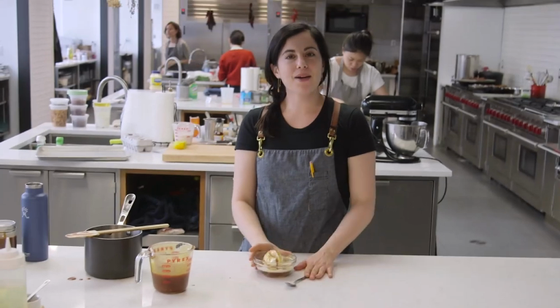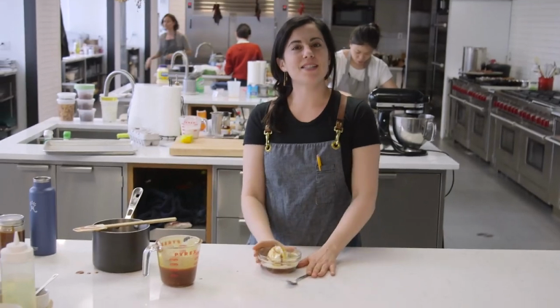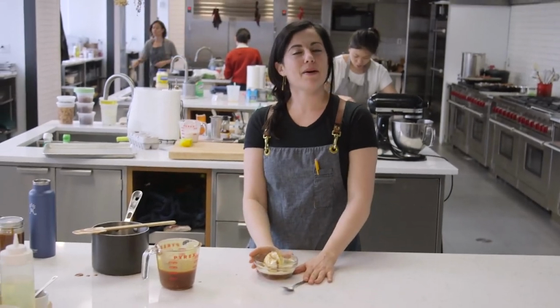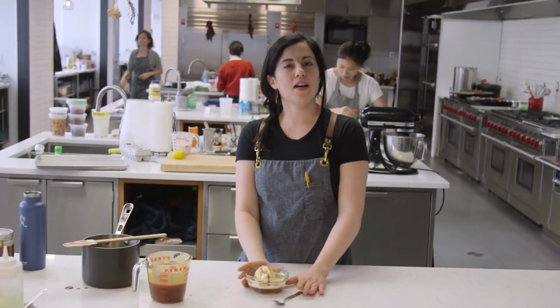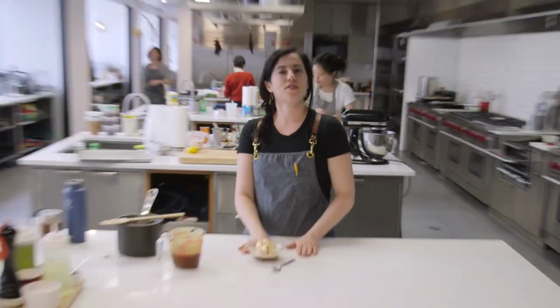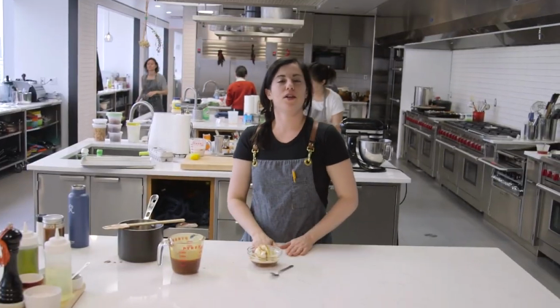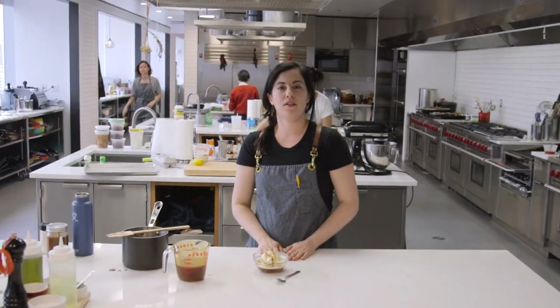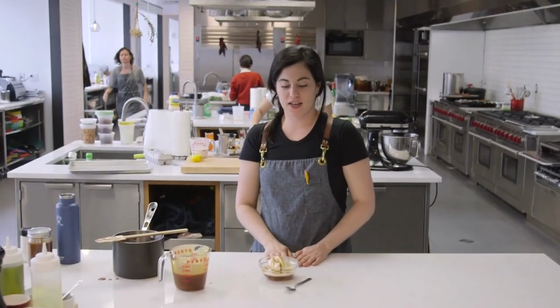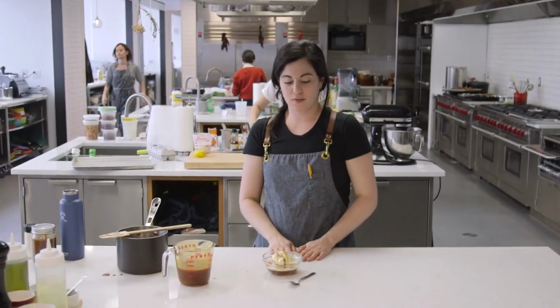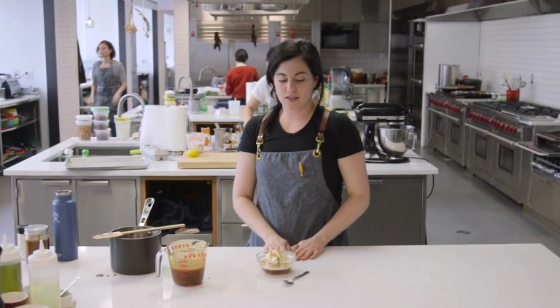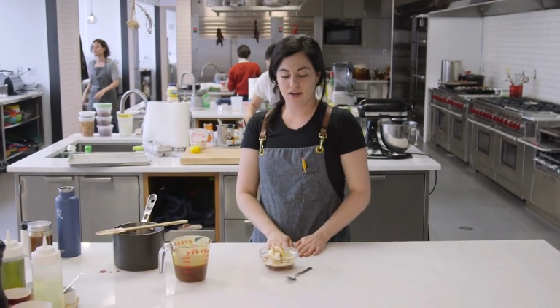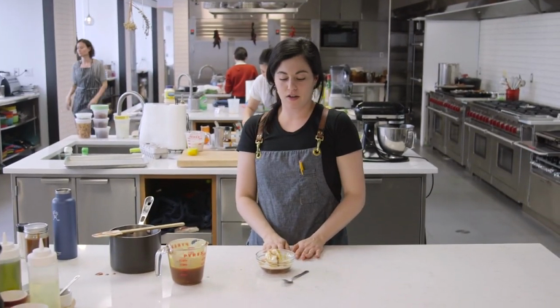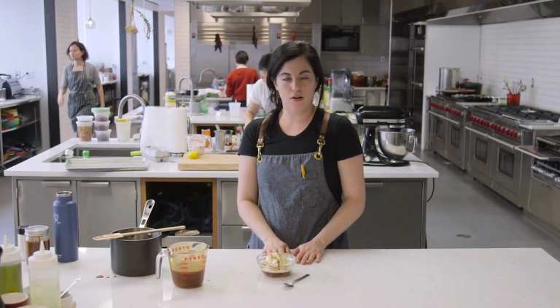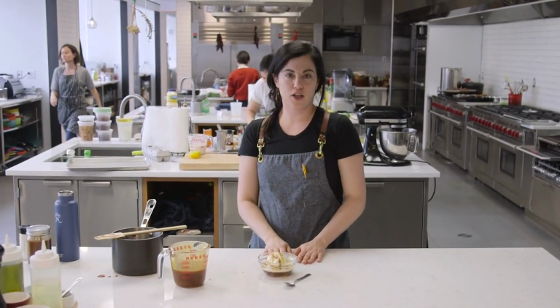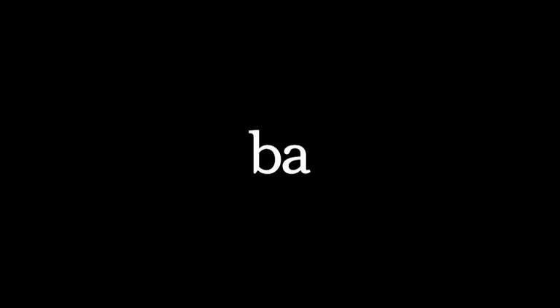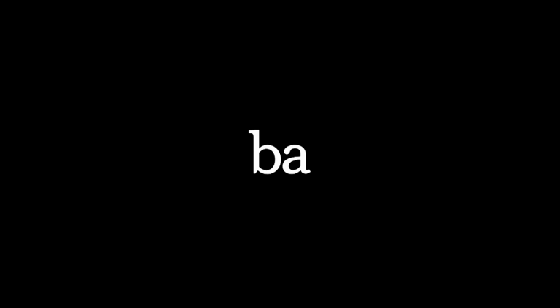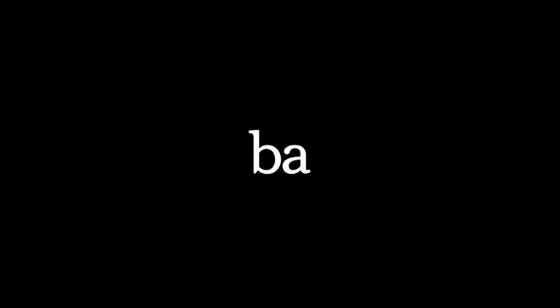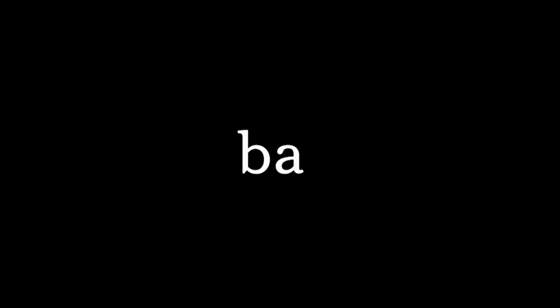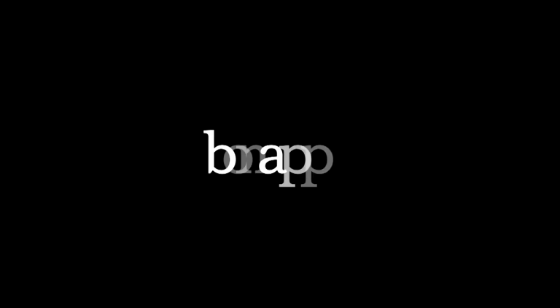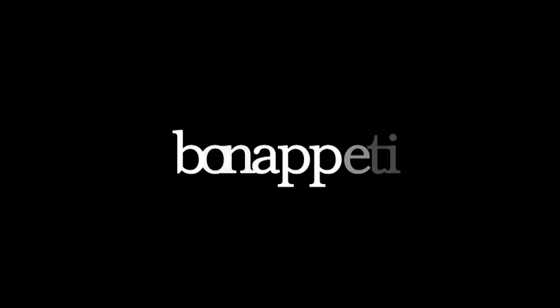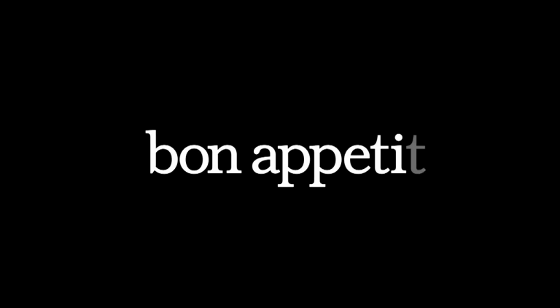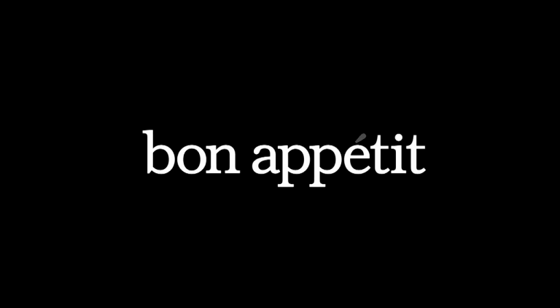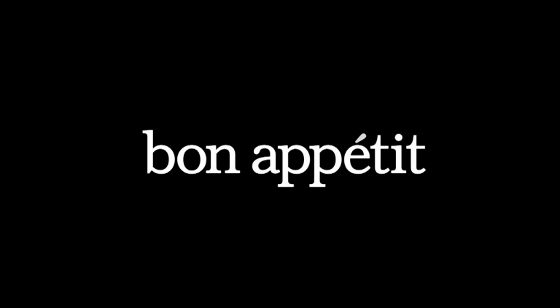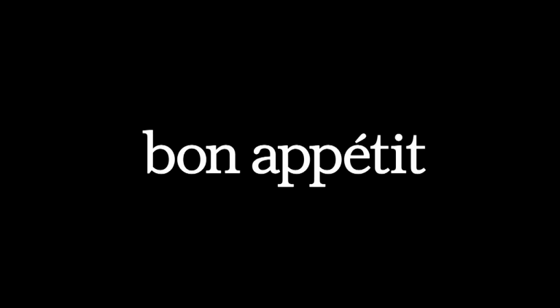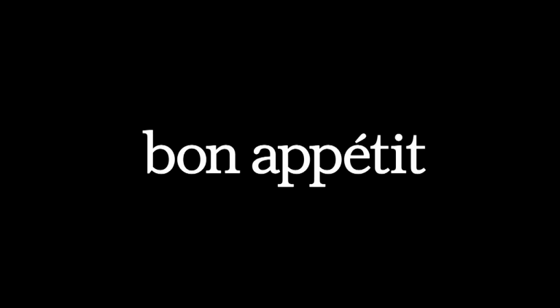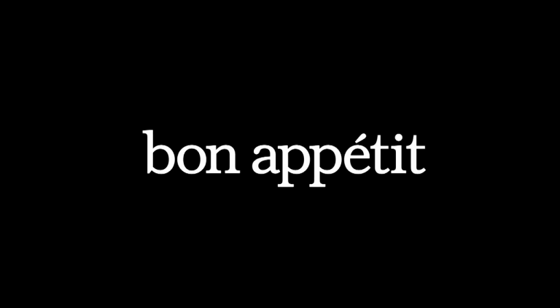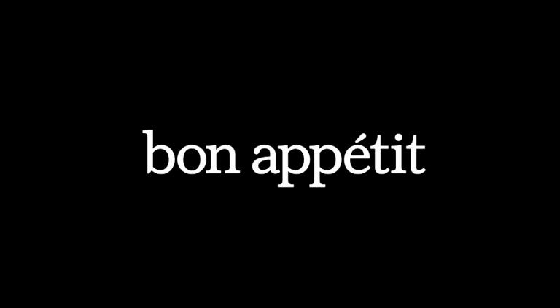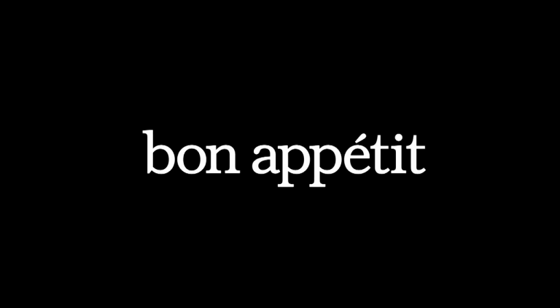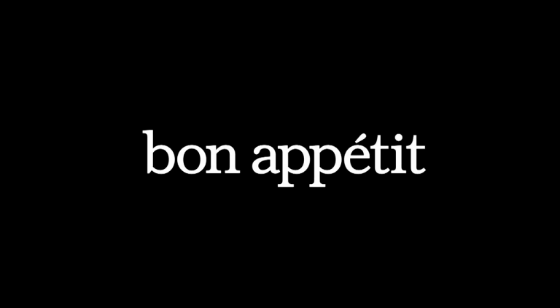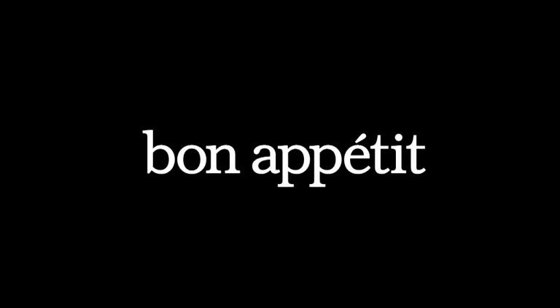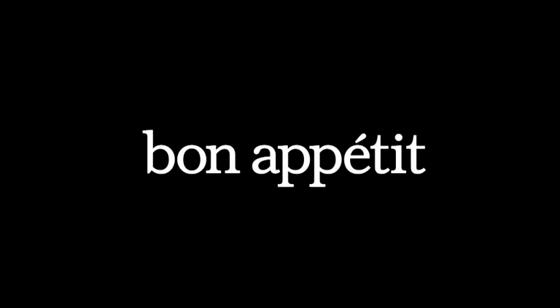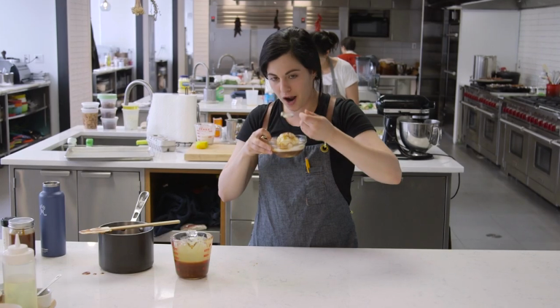I'm gonna stop myself so I don't eat the rest of it, although I could, and maybe I will later. So I'll eat a little more.